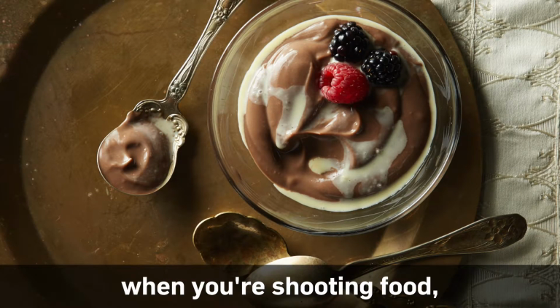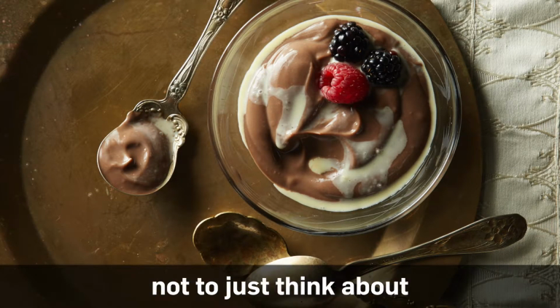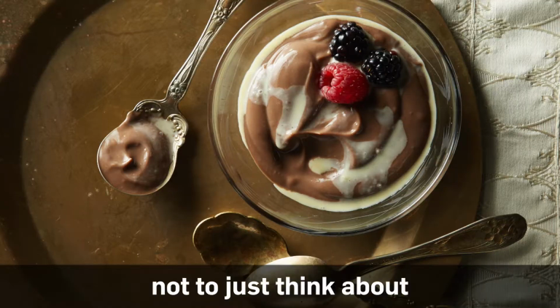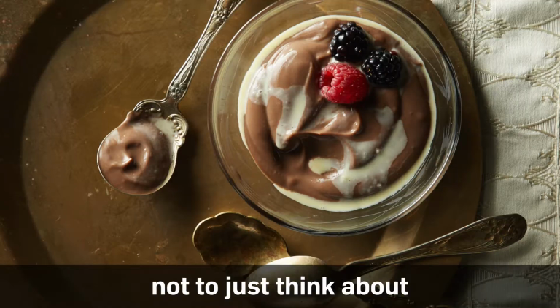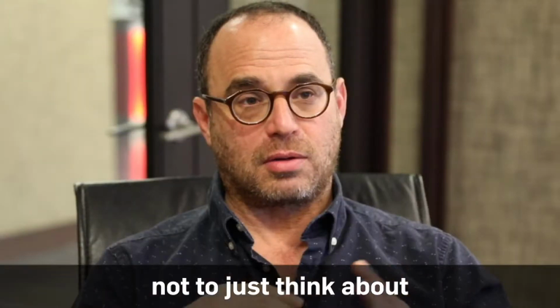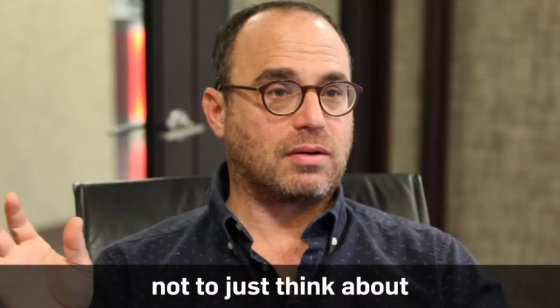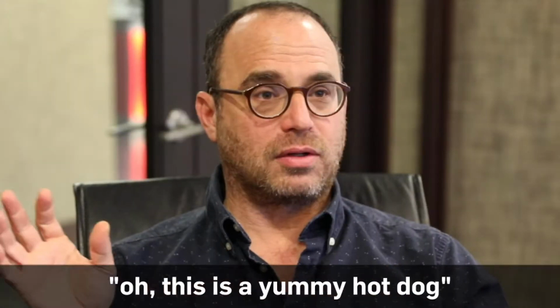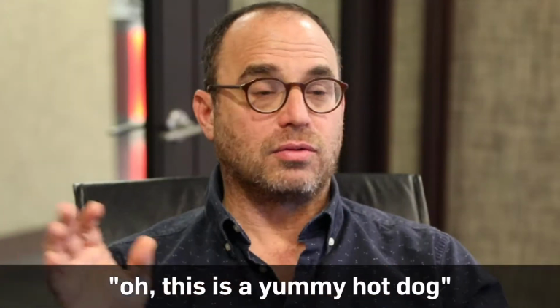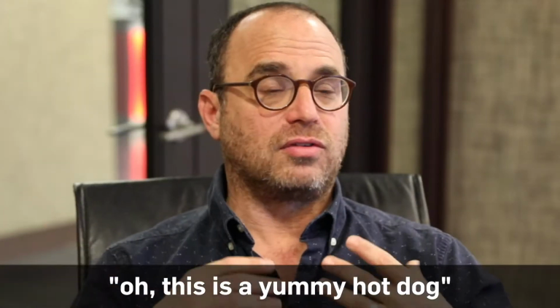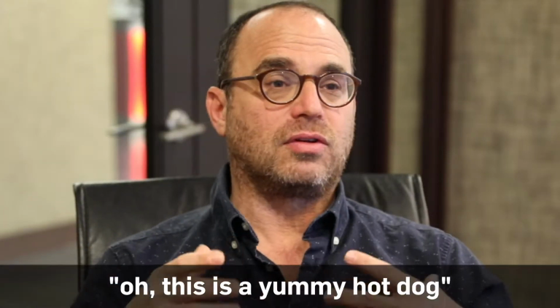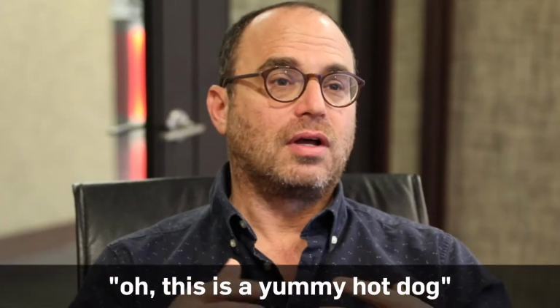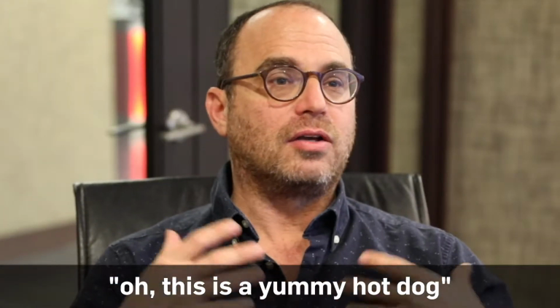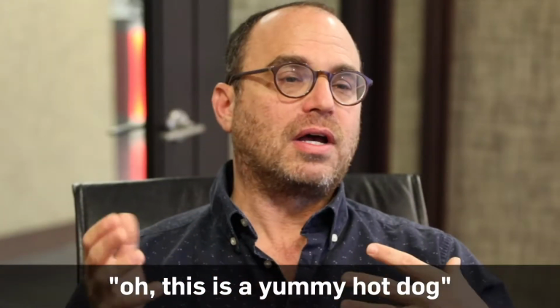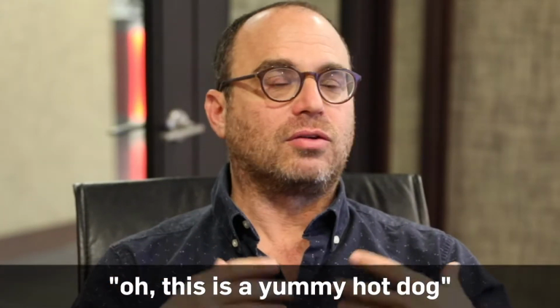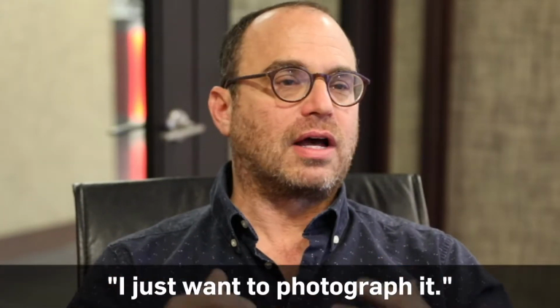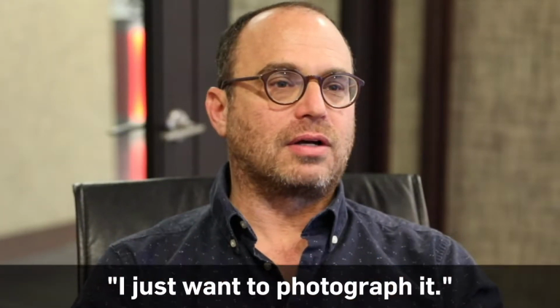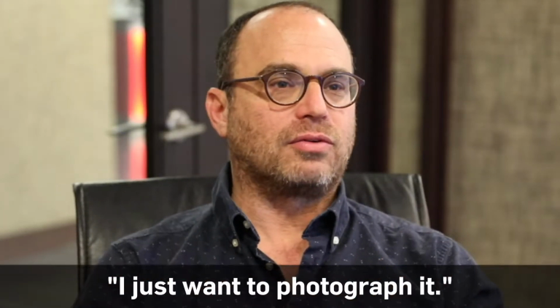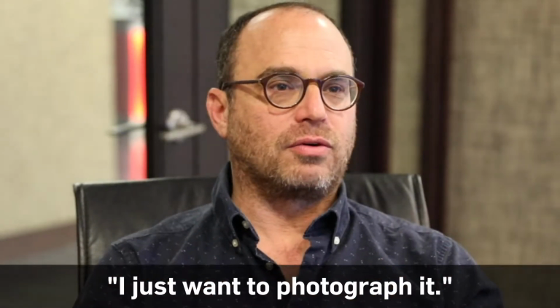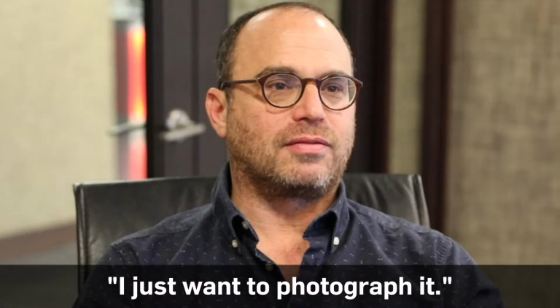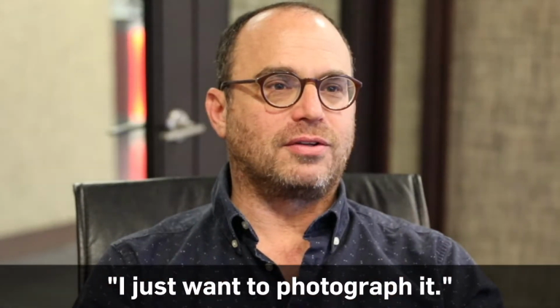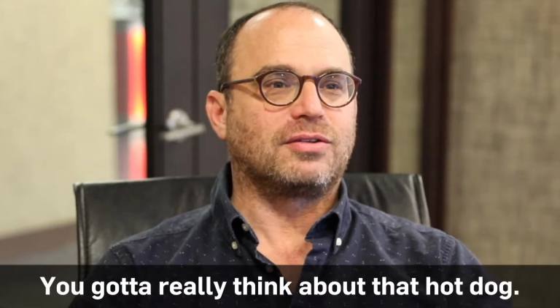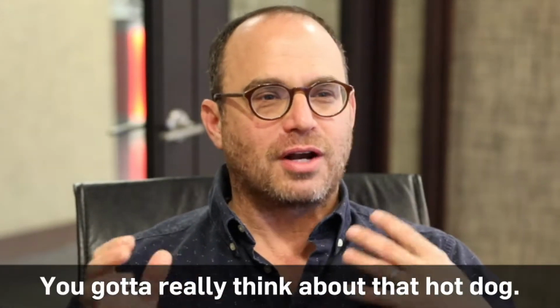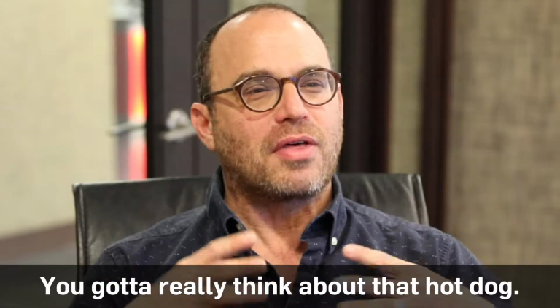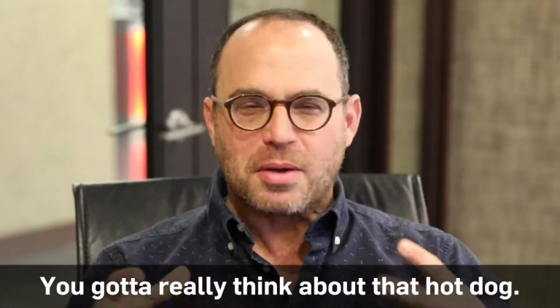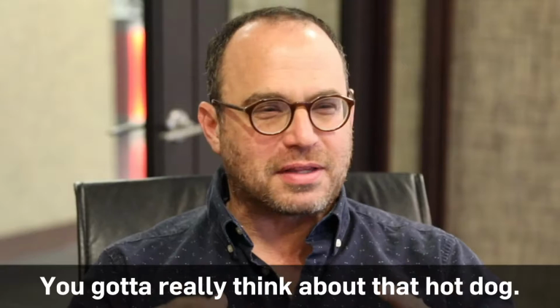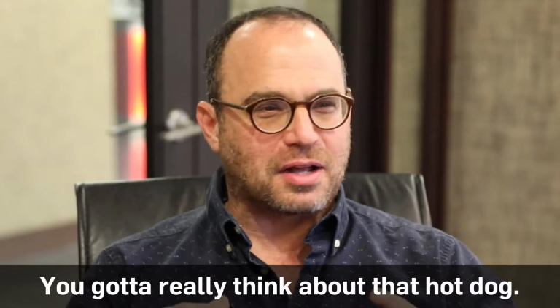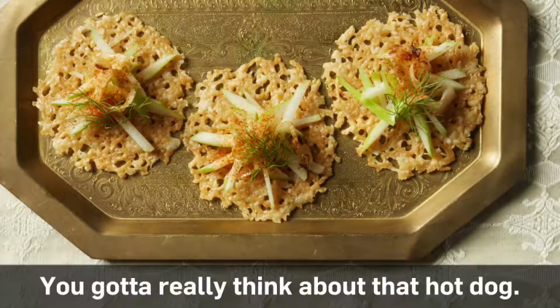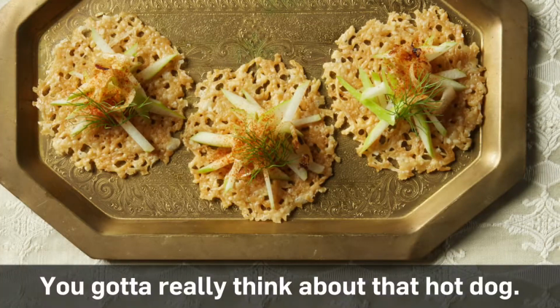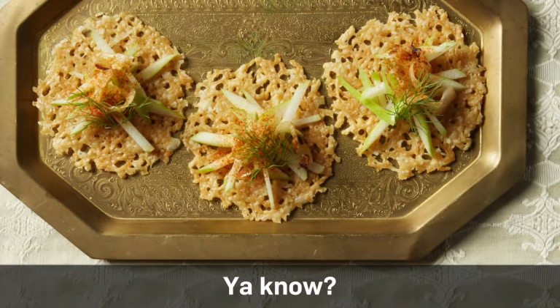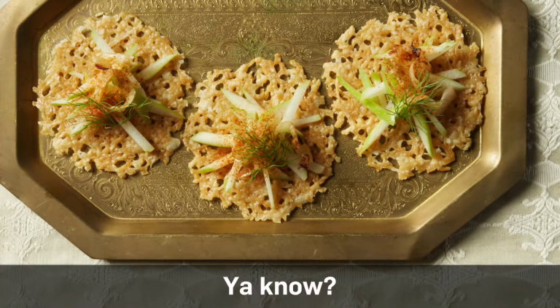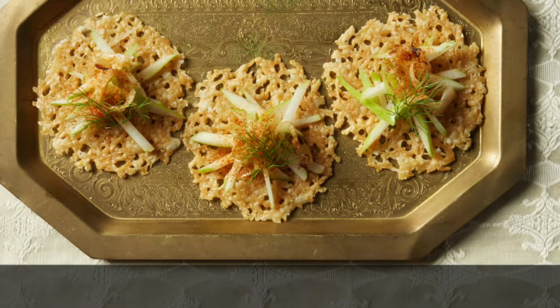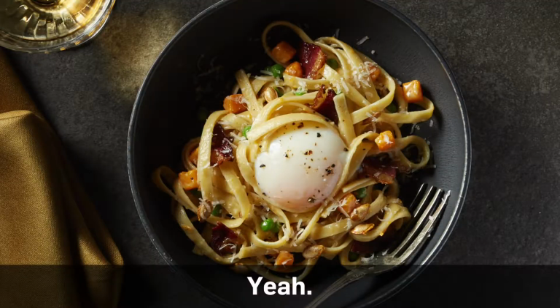Not to just think, this is a yummy hot dog, I just want to photograph it. You've got to really think about that hot dog.